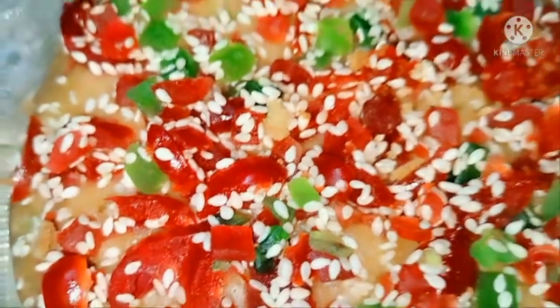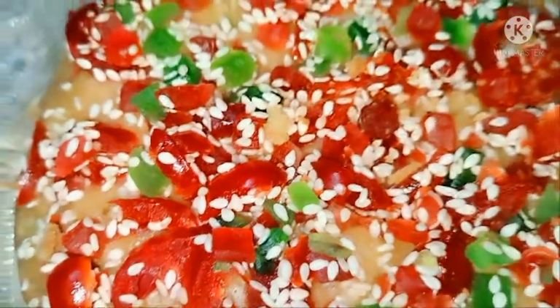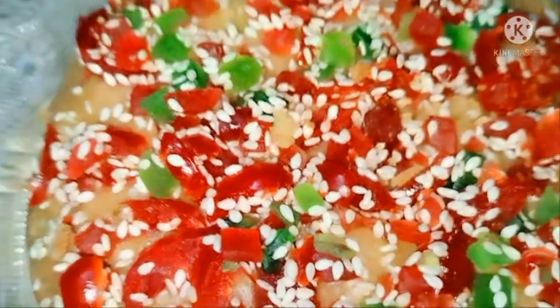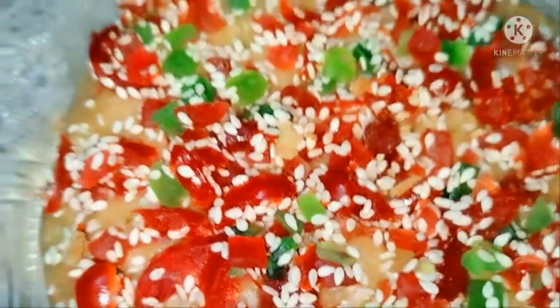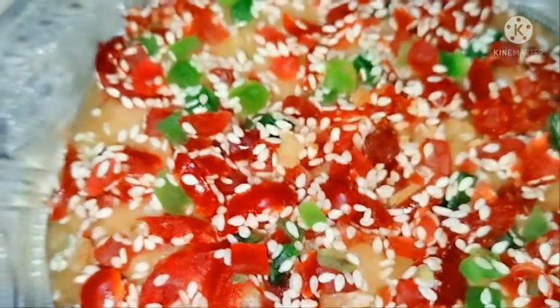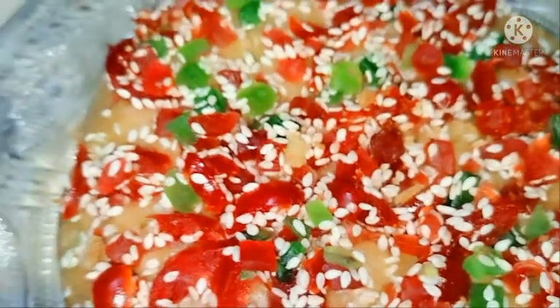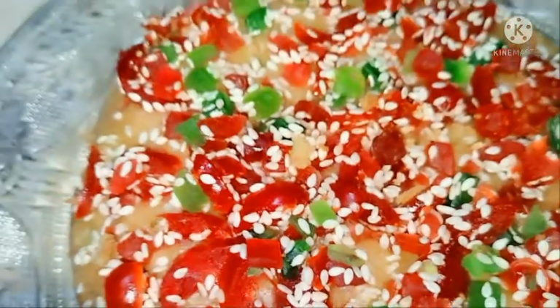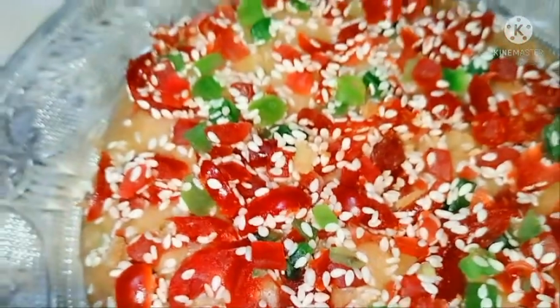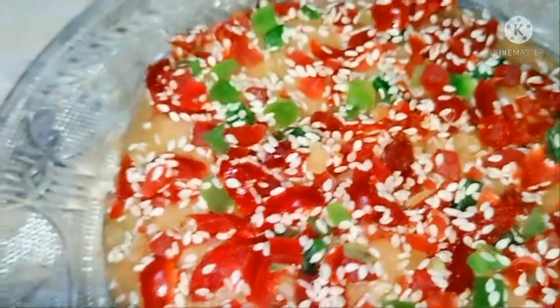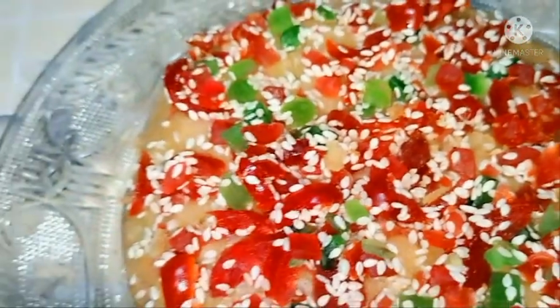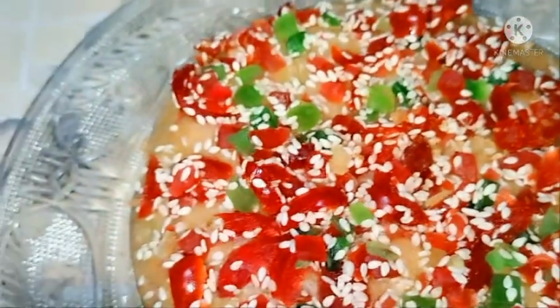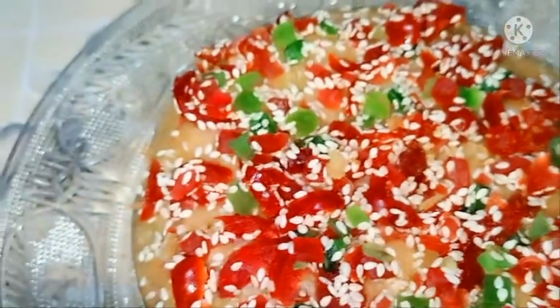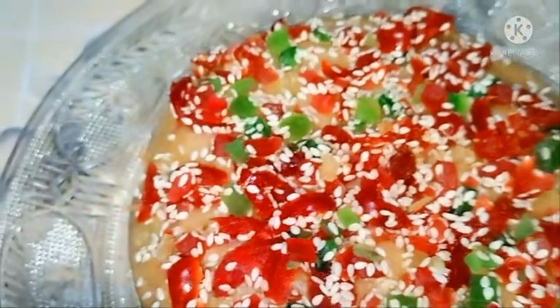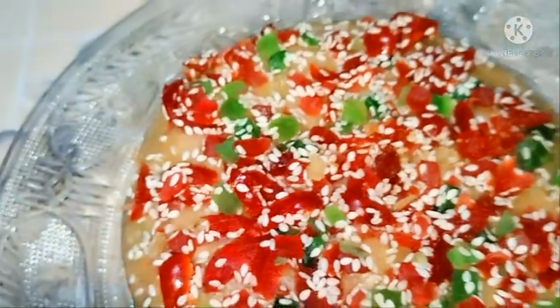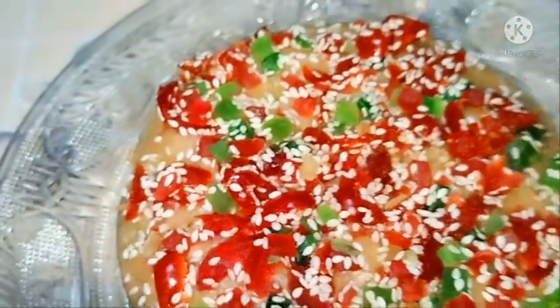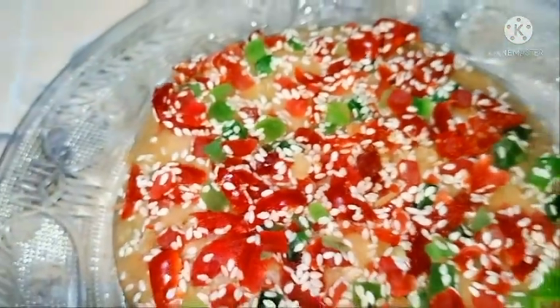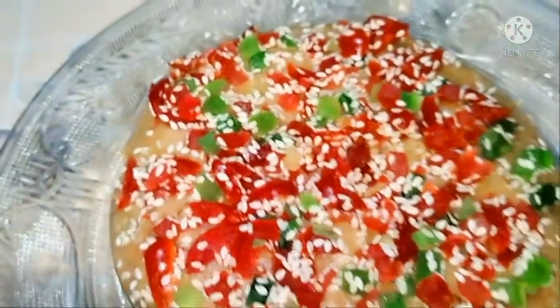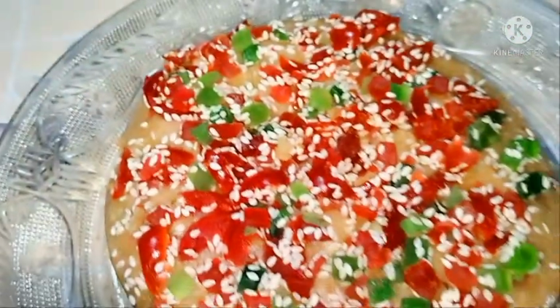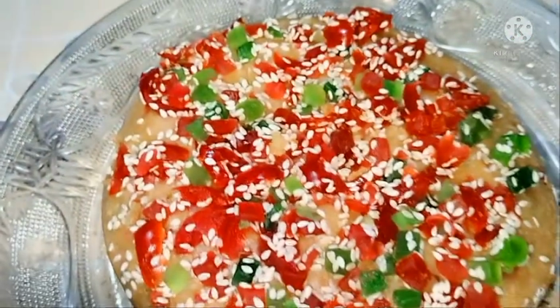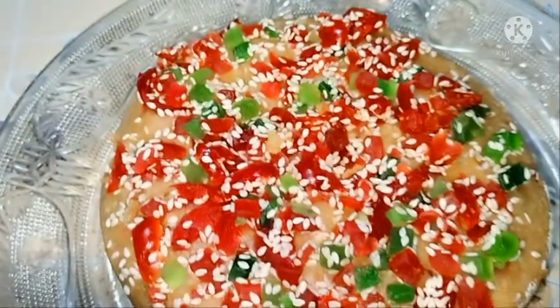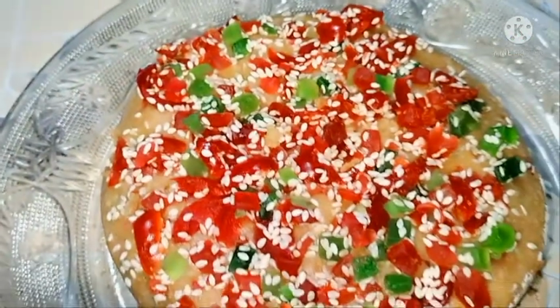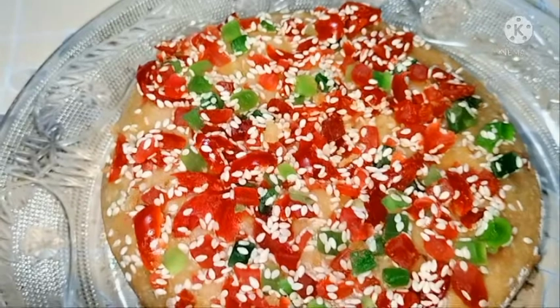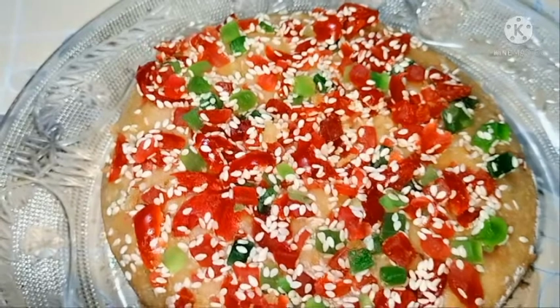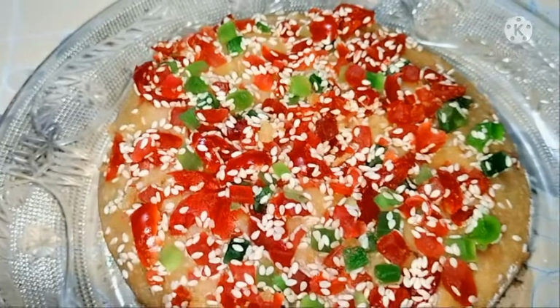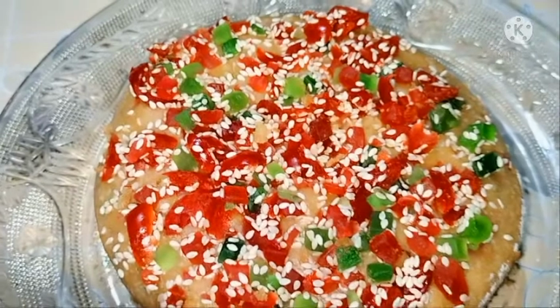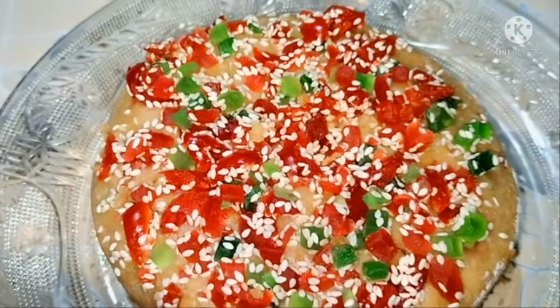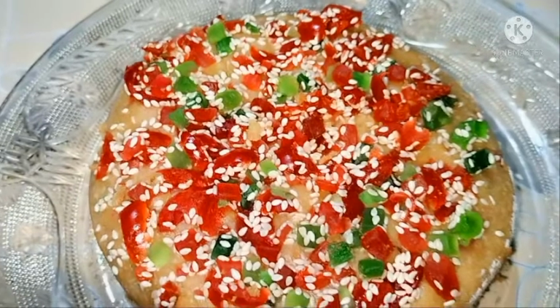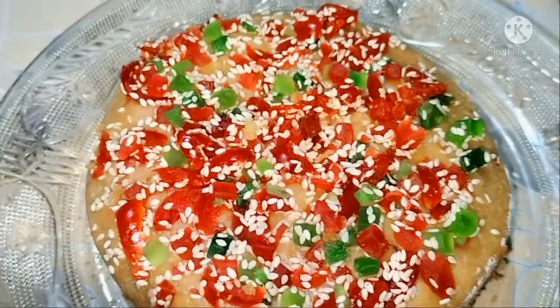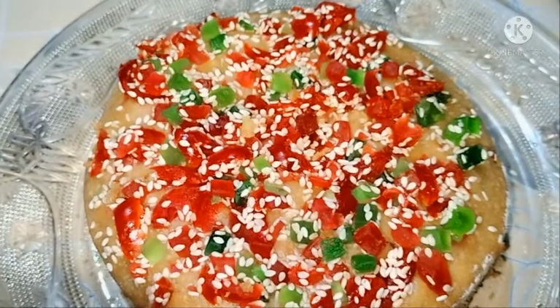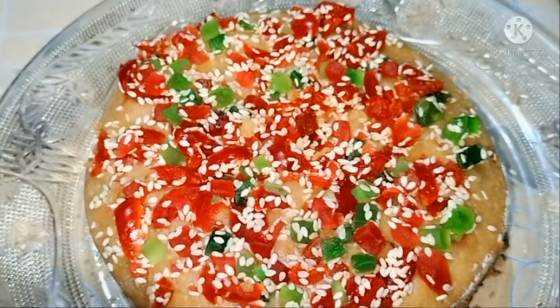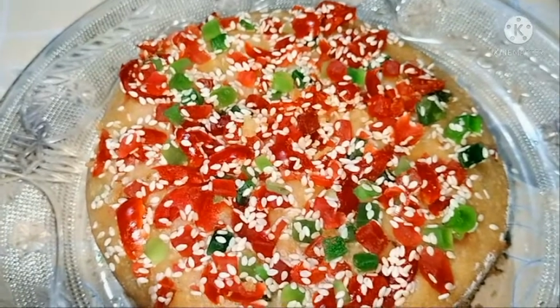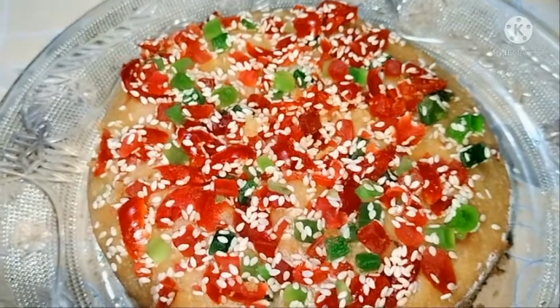Hello everyone, welcome to Nunevice Kitchen. Now, we are going to make a lamb cake.